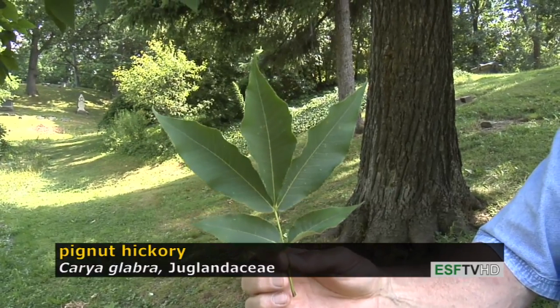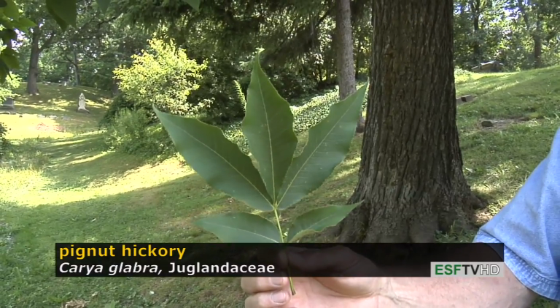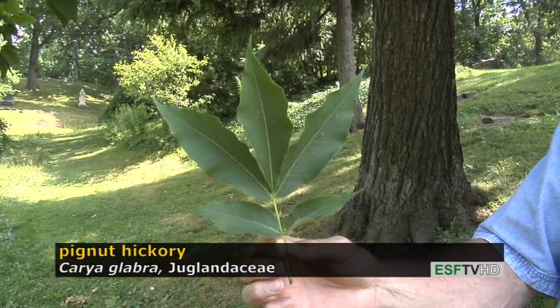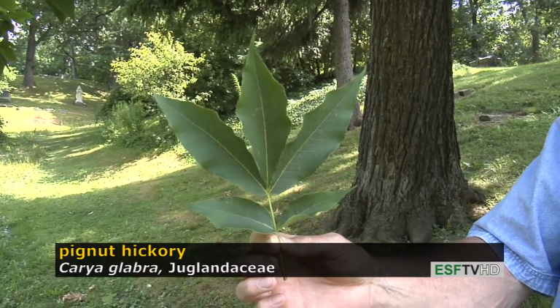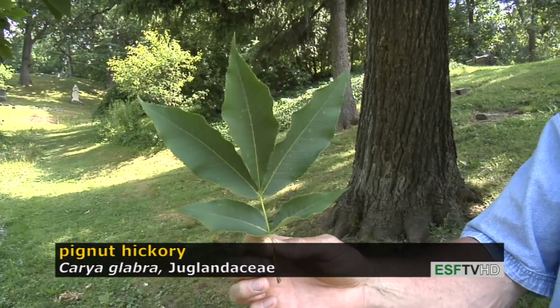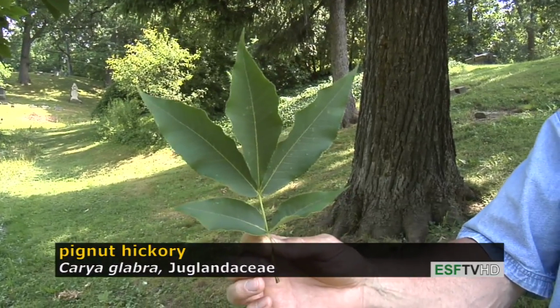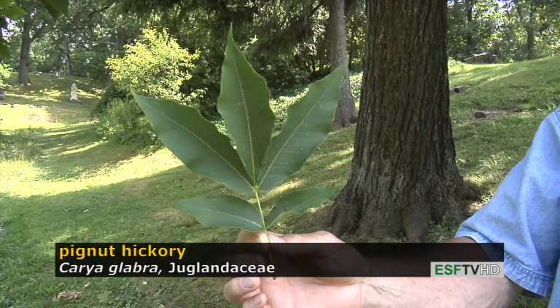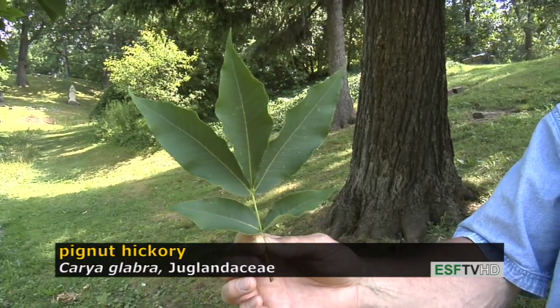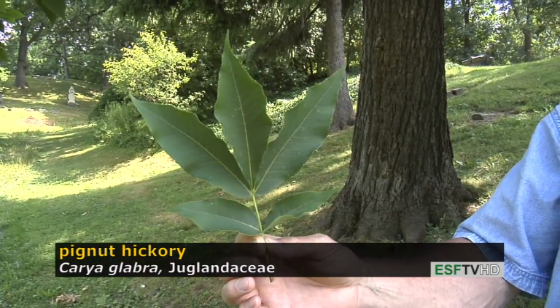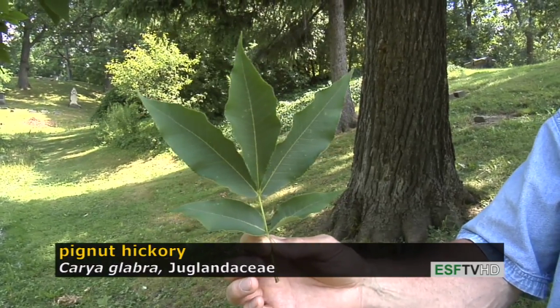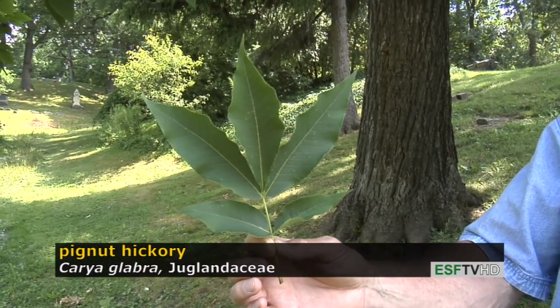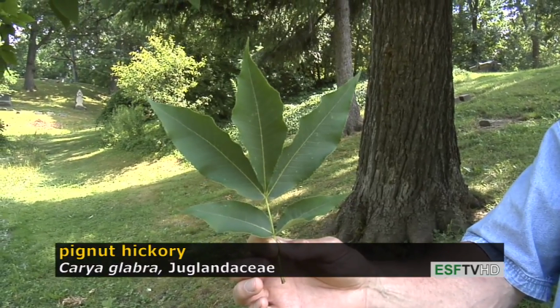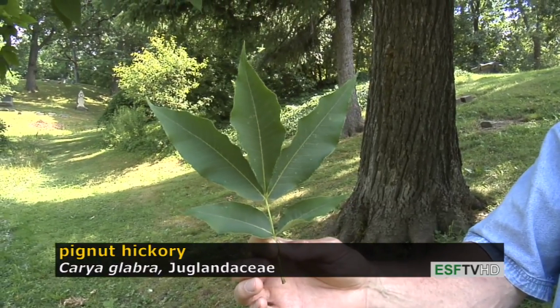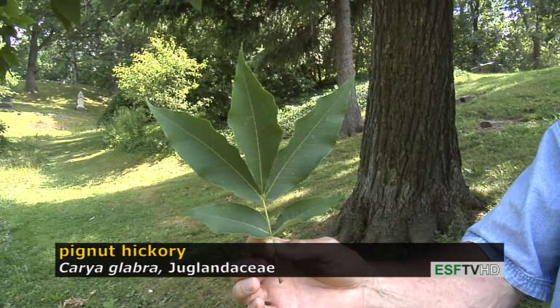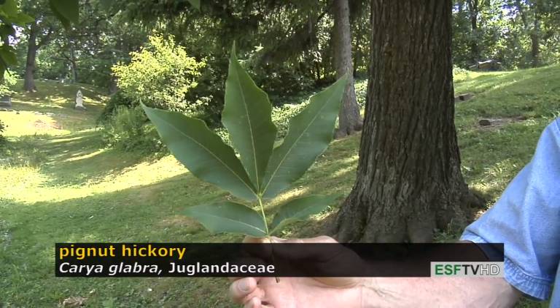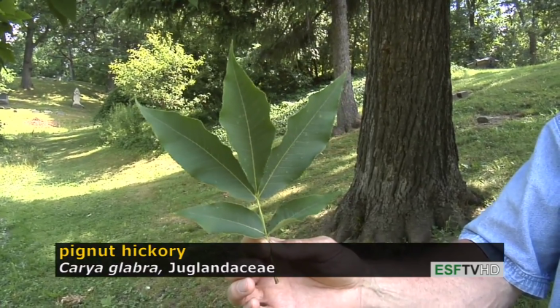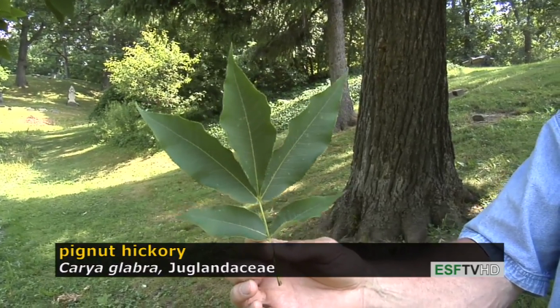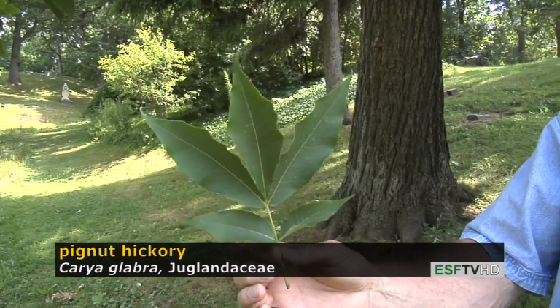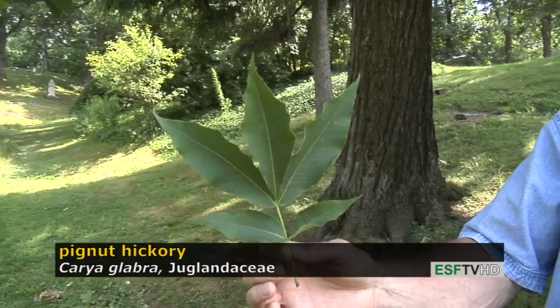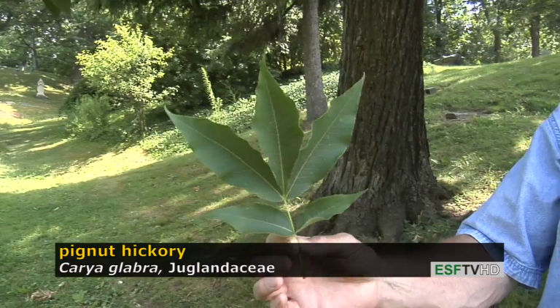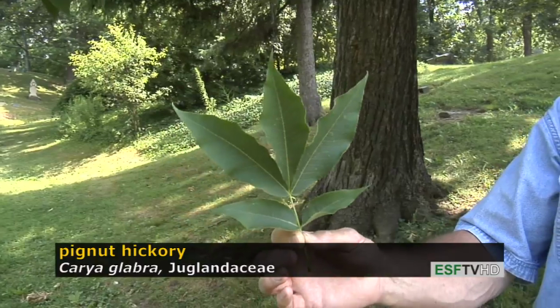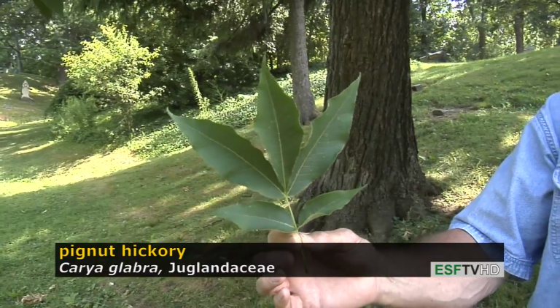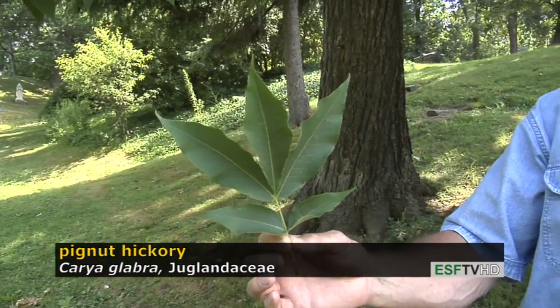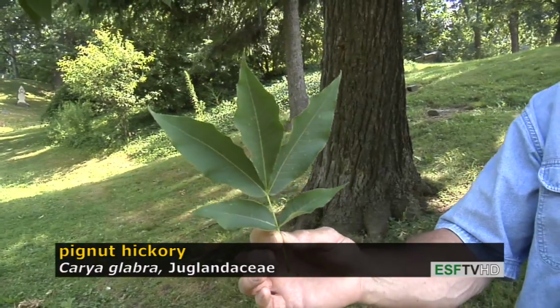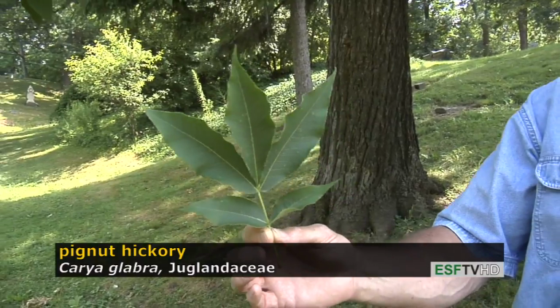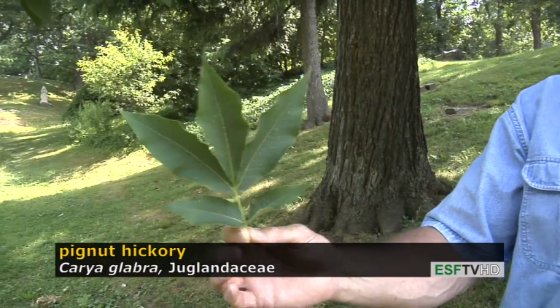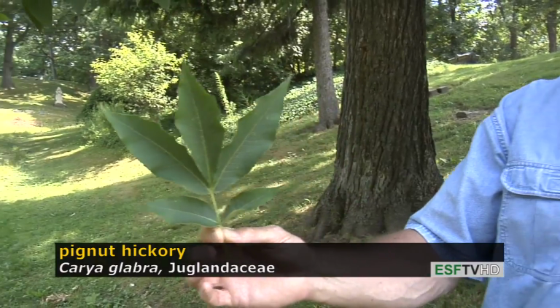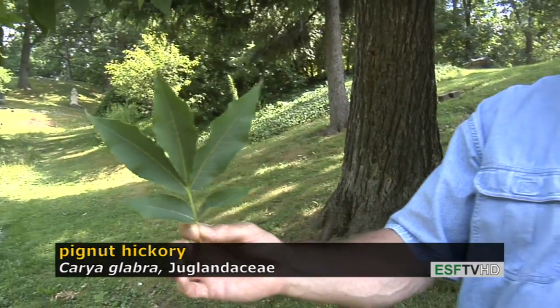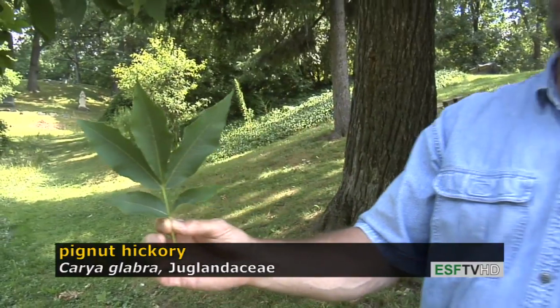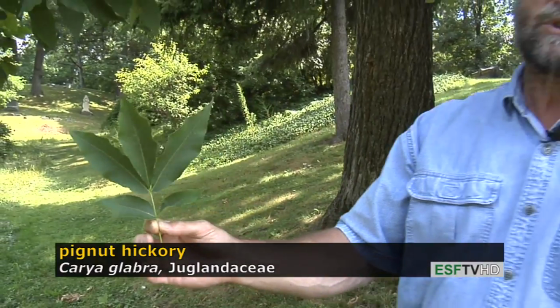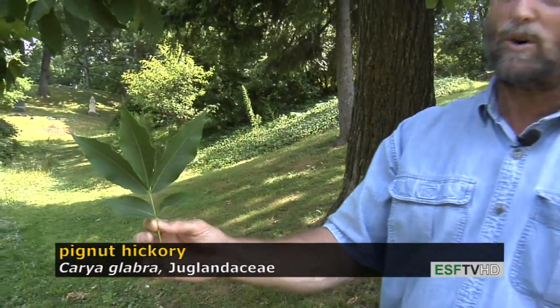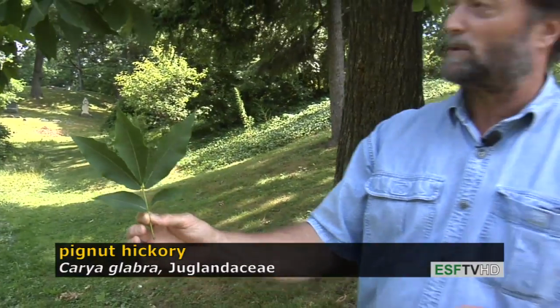Pignut hickory has beautiful fall color, as all the hickories do, typically bright yellow to deep gold.